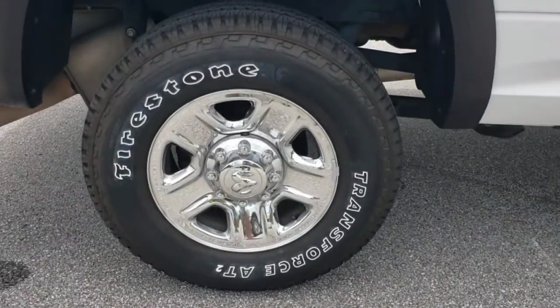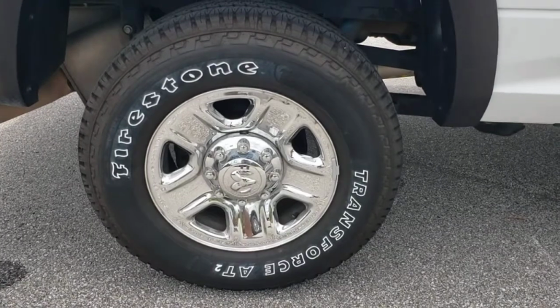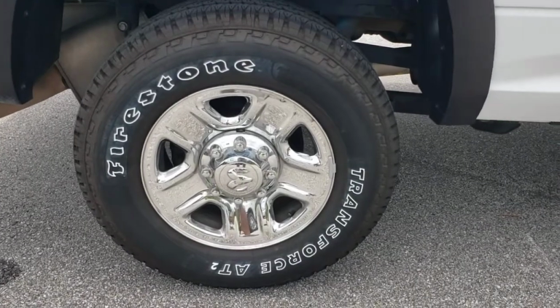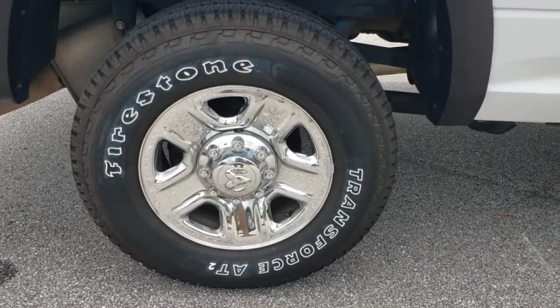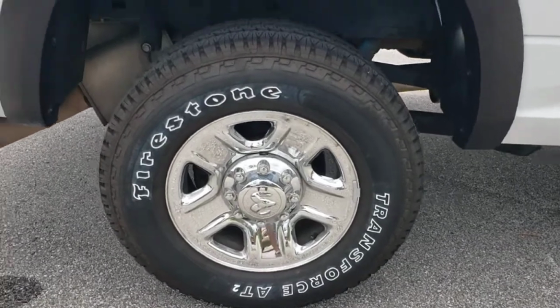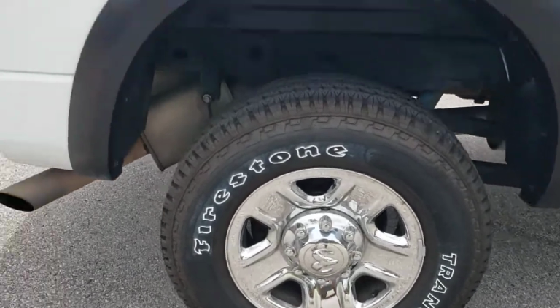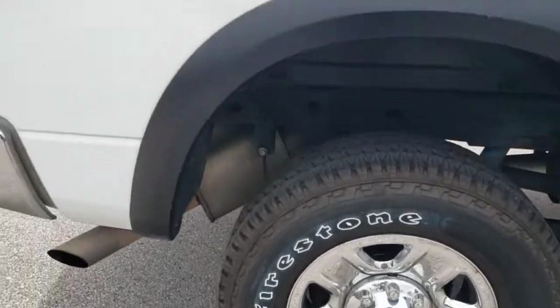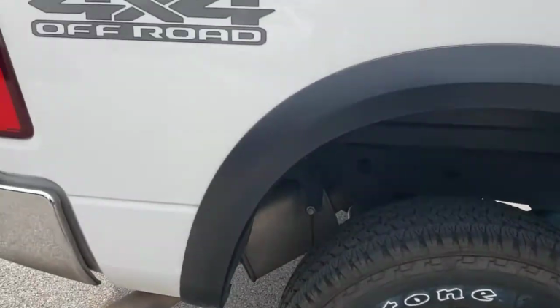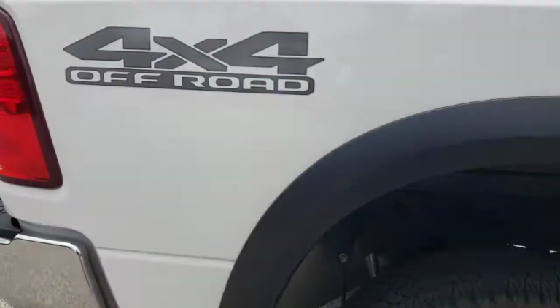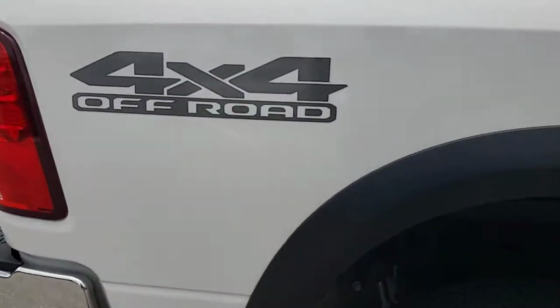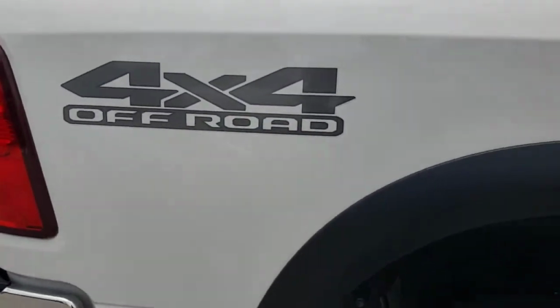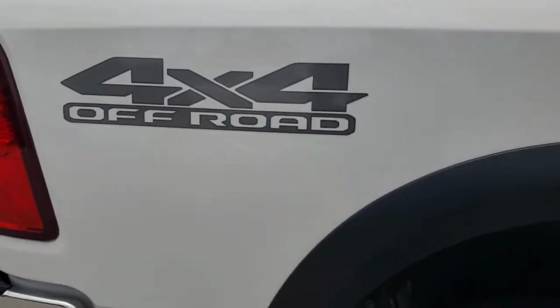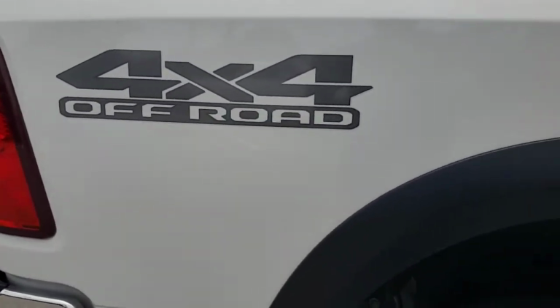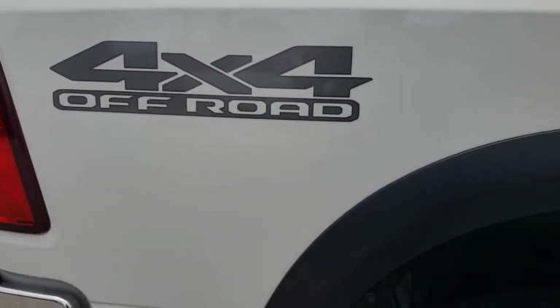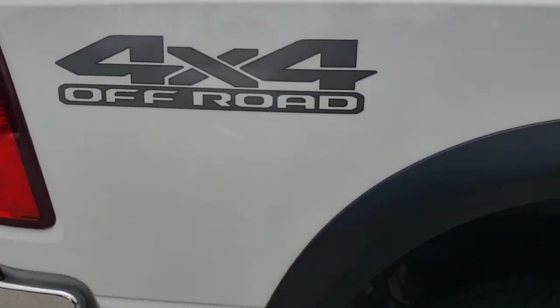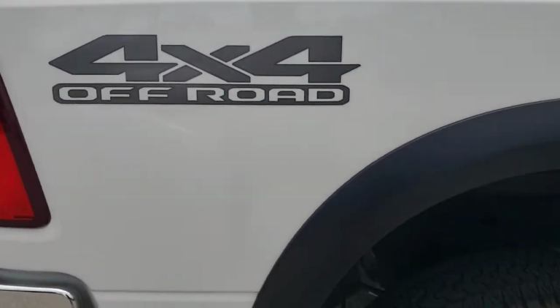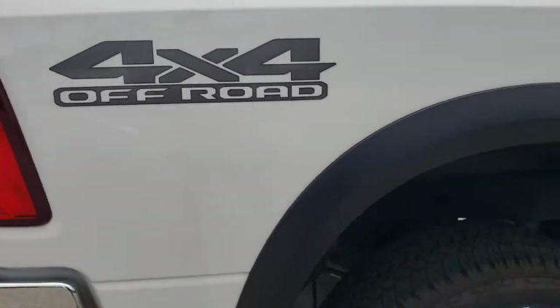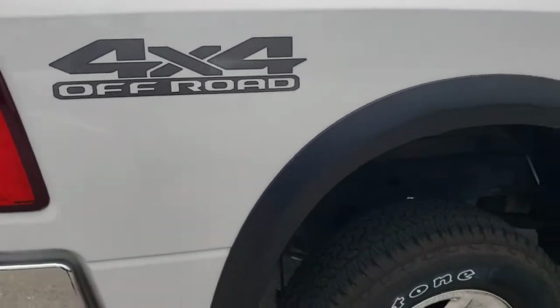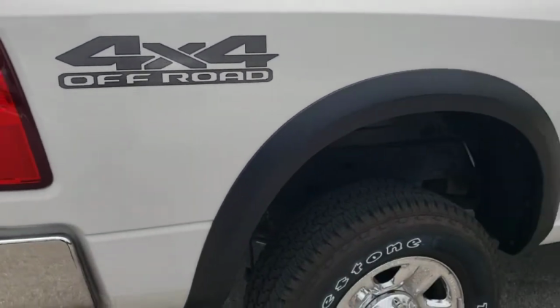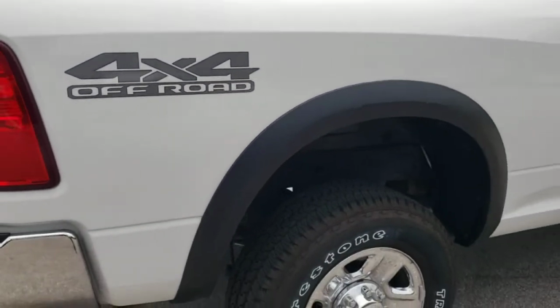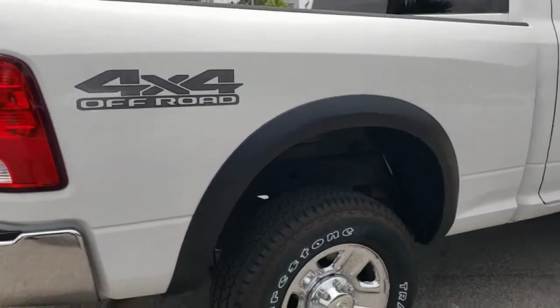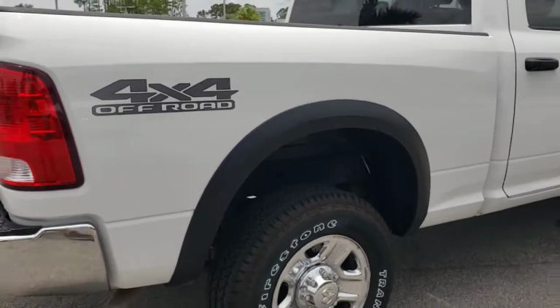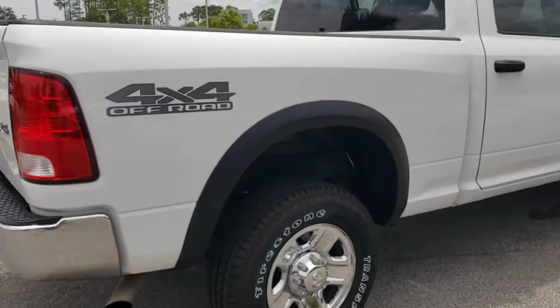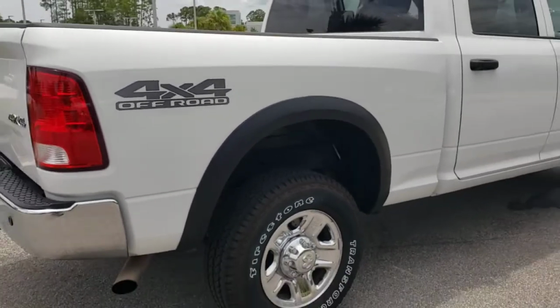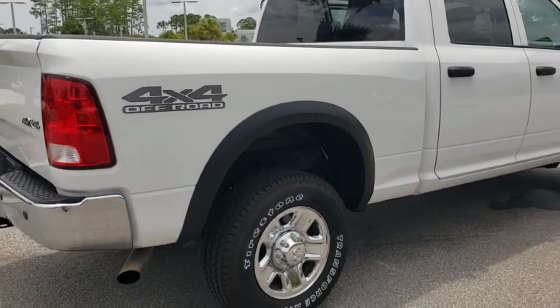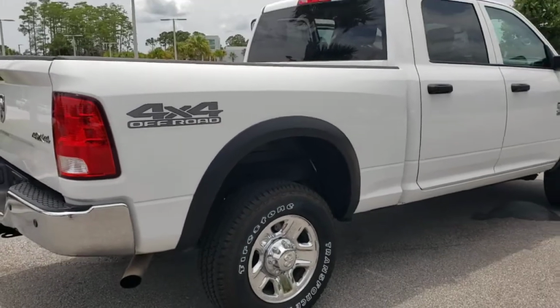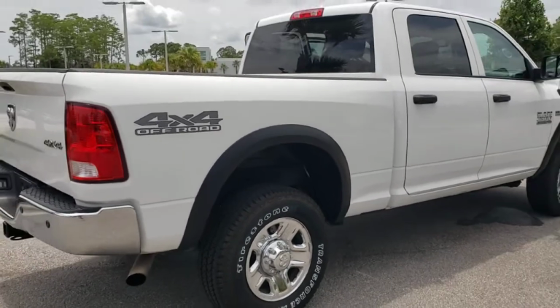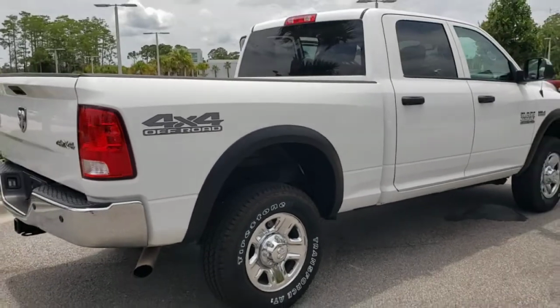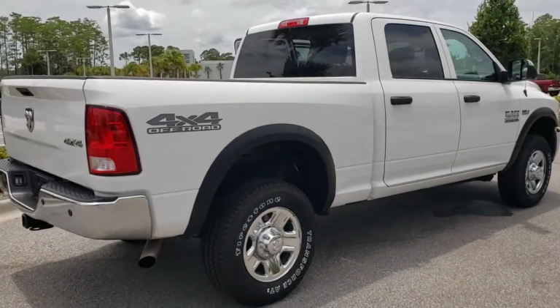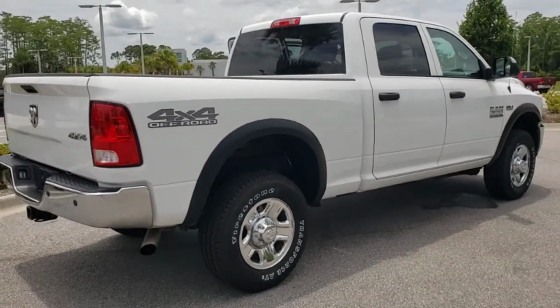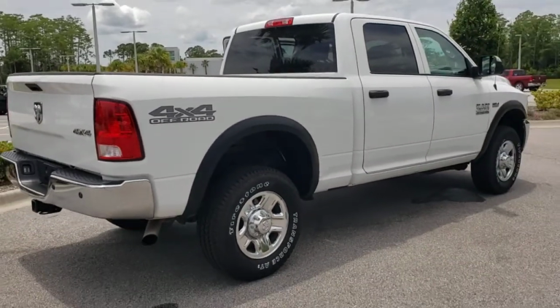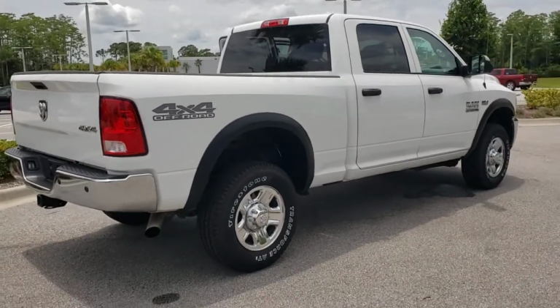Auto-dimming rearview mirror, split bench seat, tow hitch, and intermittent wipers. Comfortable and convenient on the inside,